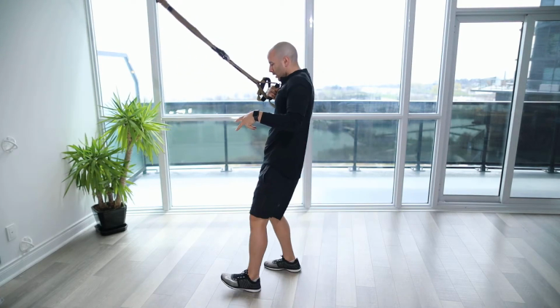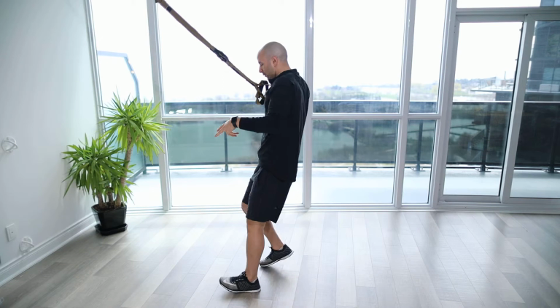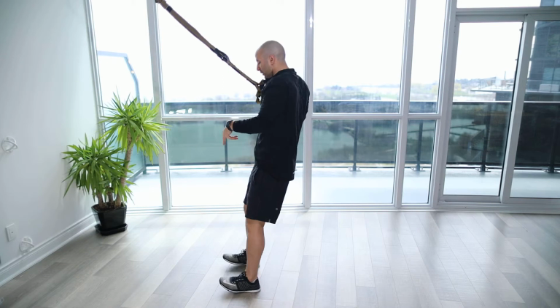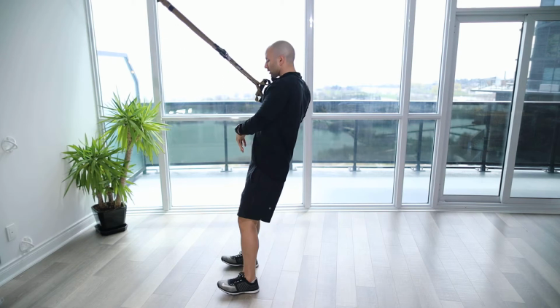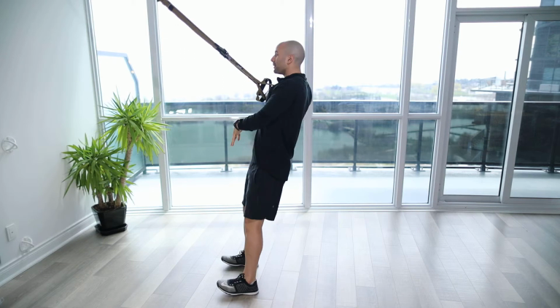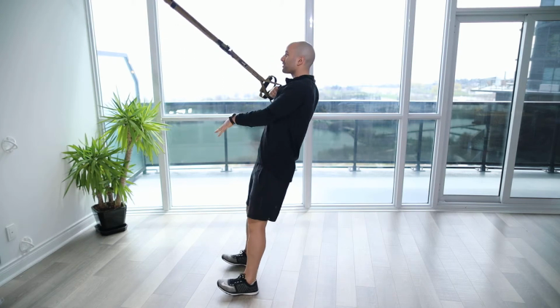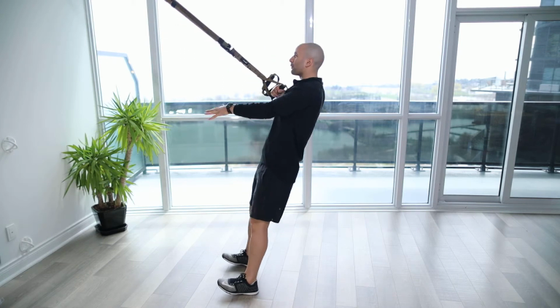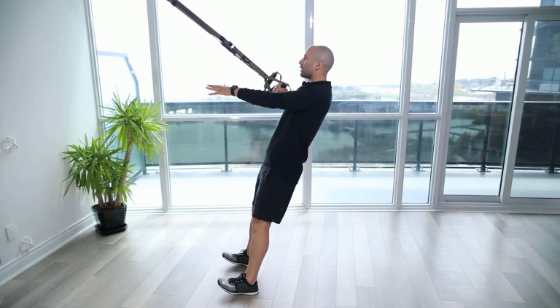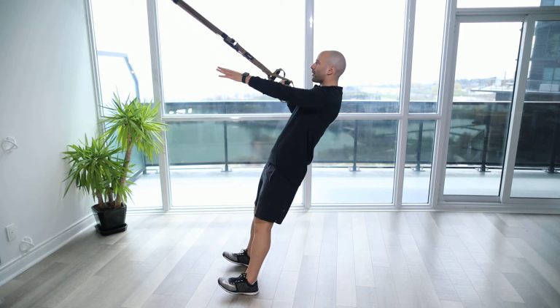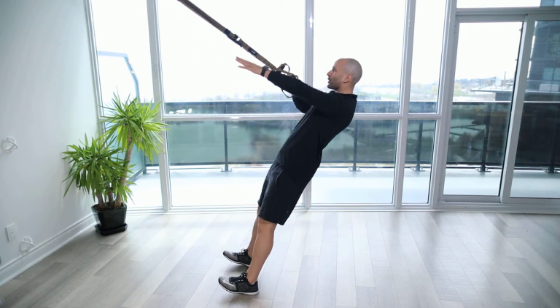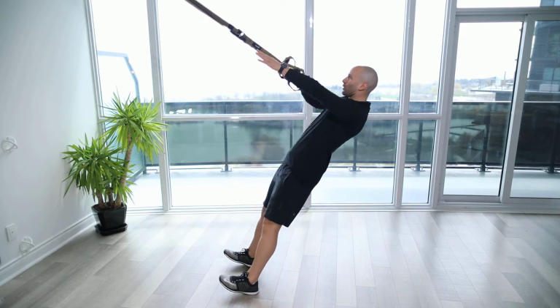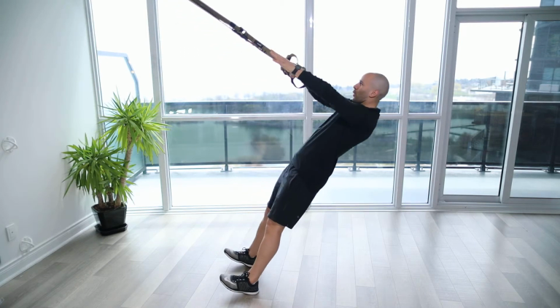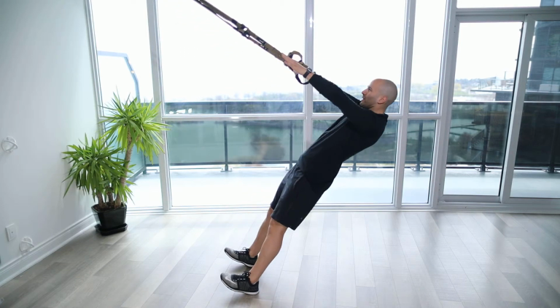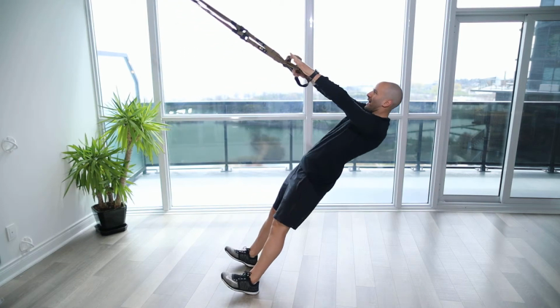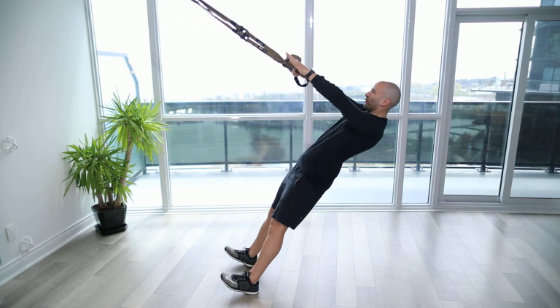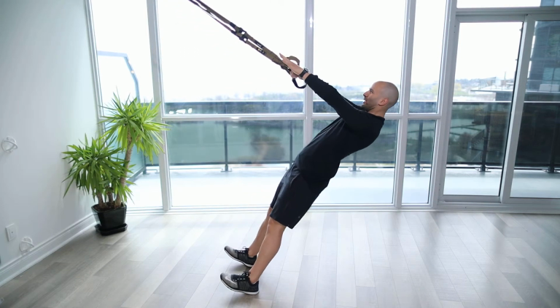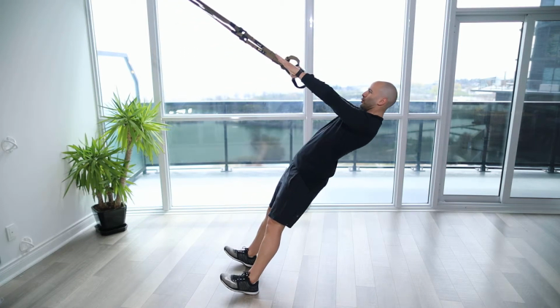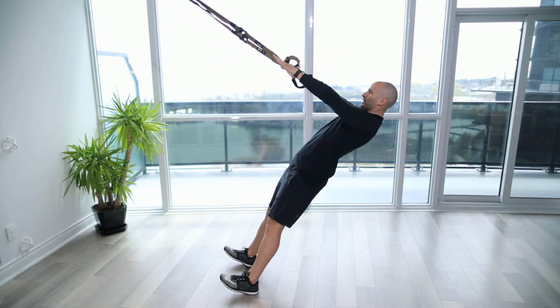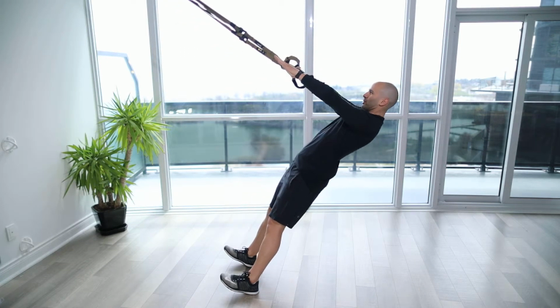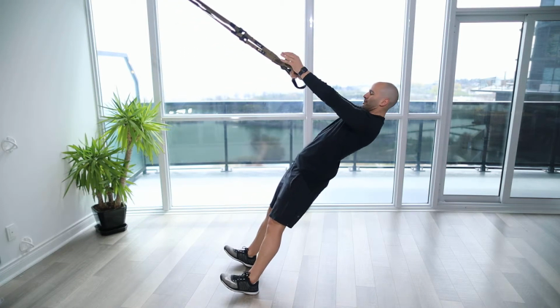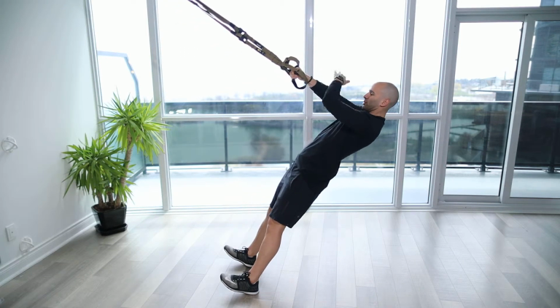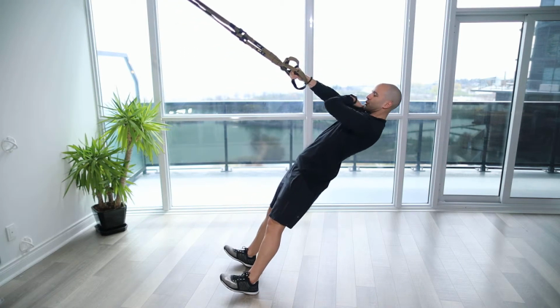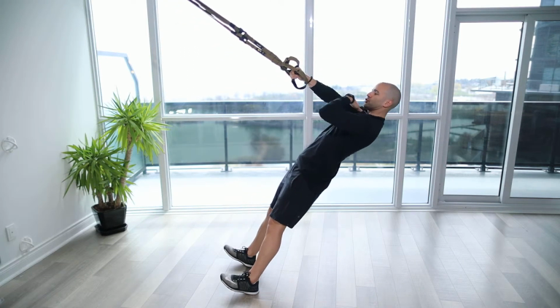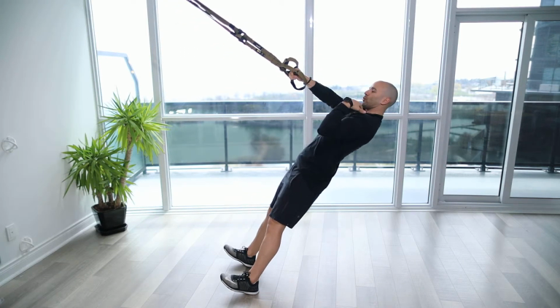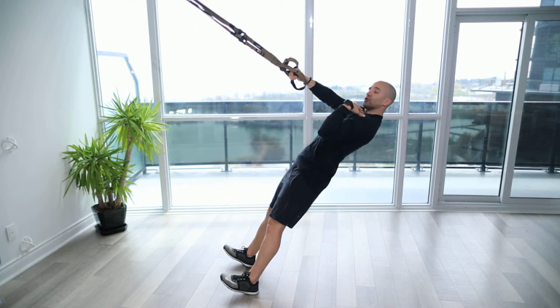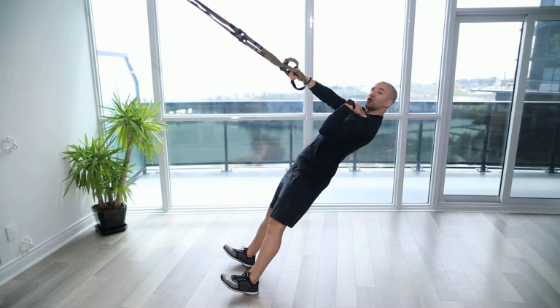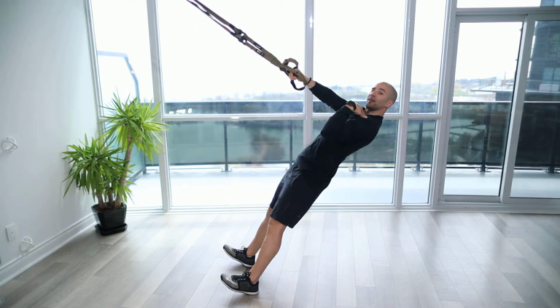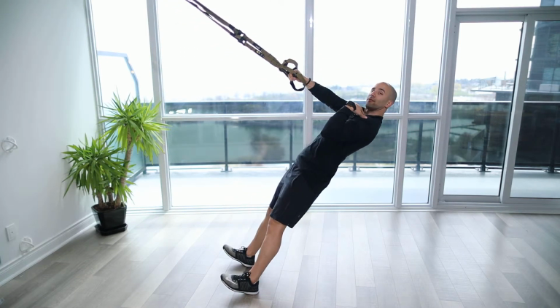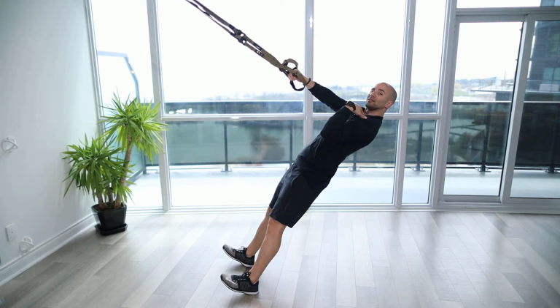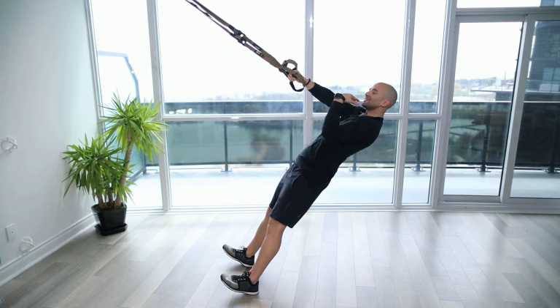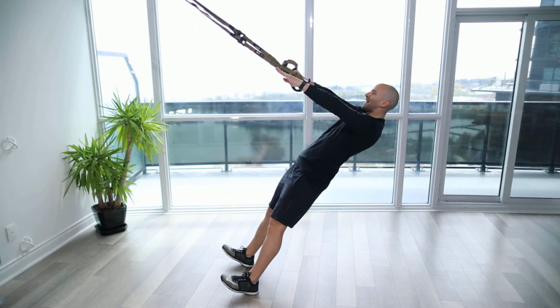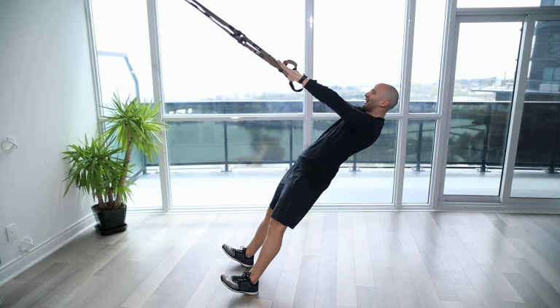The feet are going to be beside one another. You're going to lower down into a straight position. Shoulders are level and stacked.